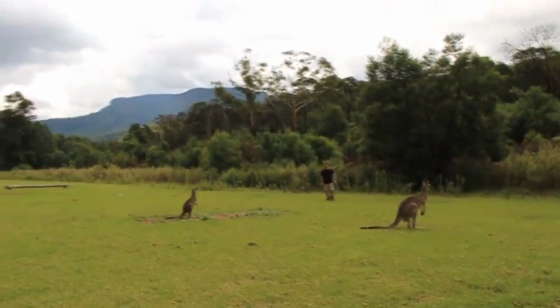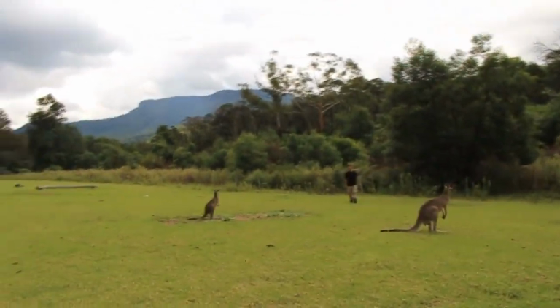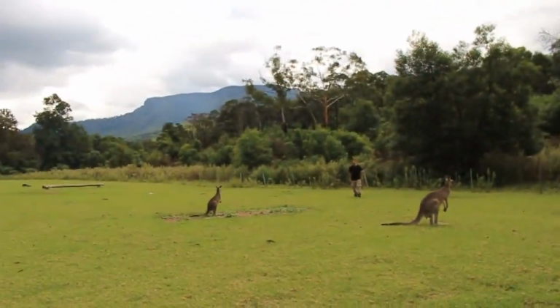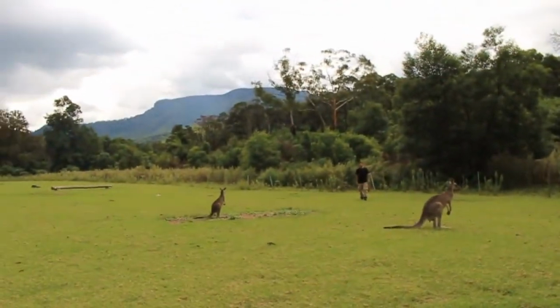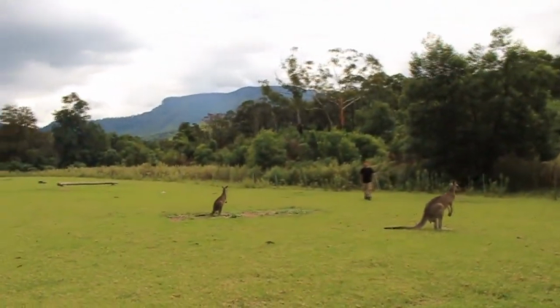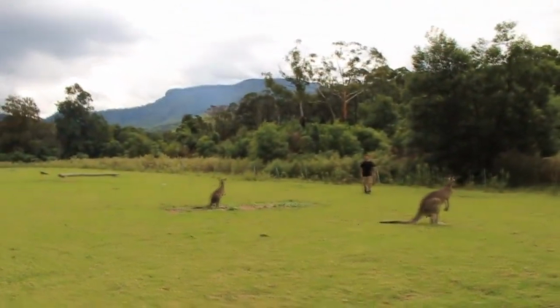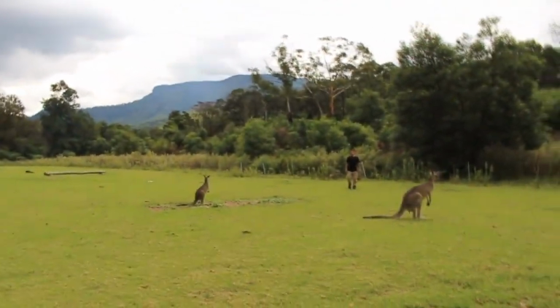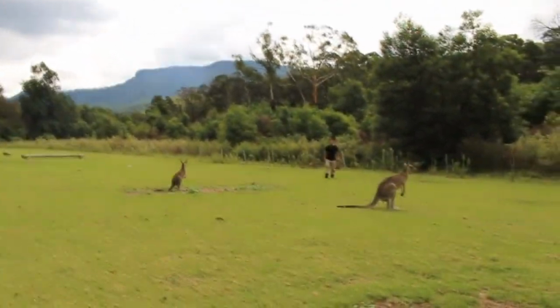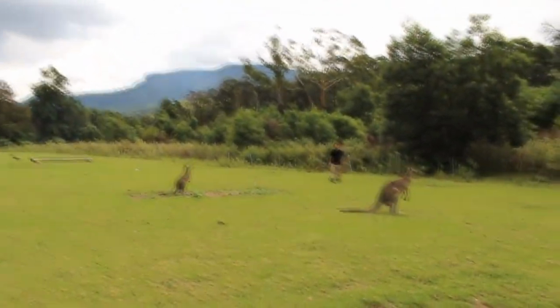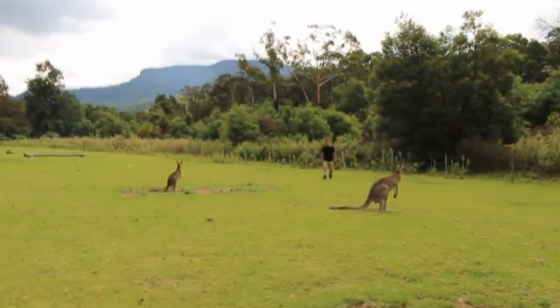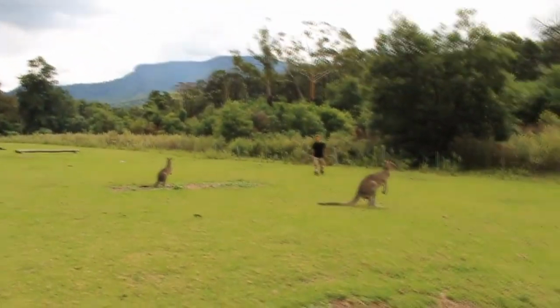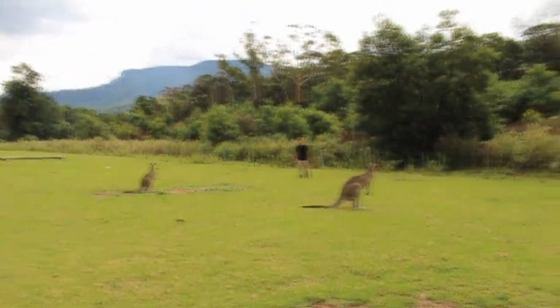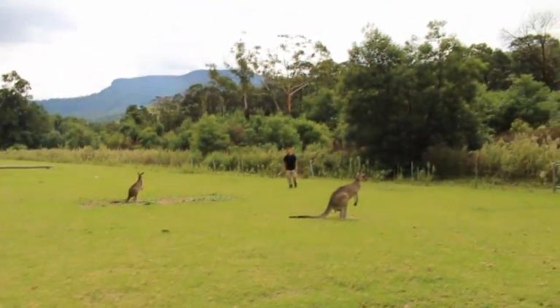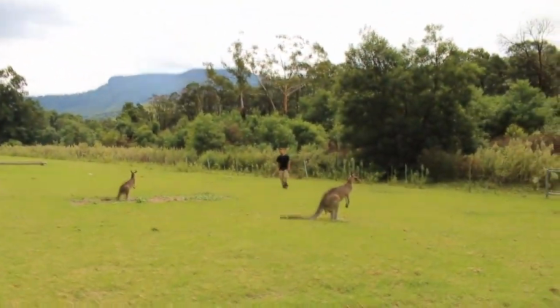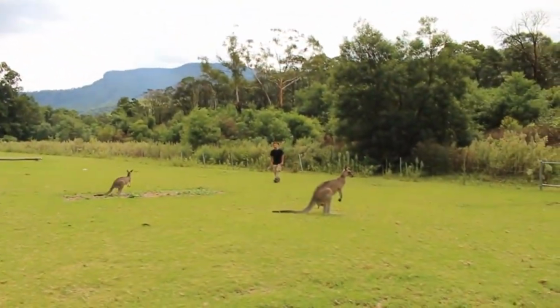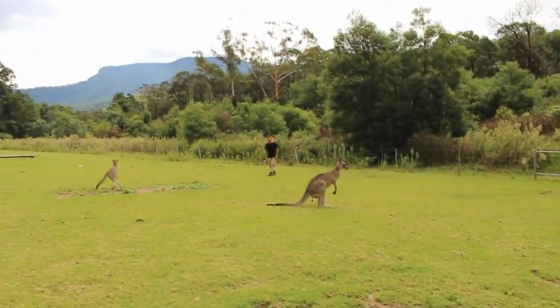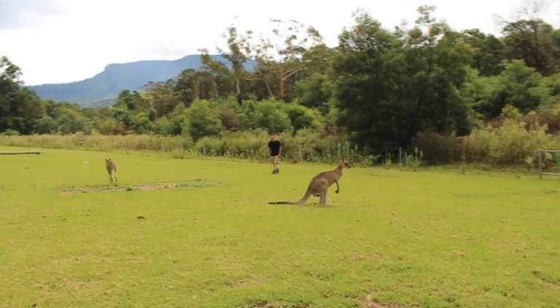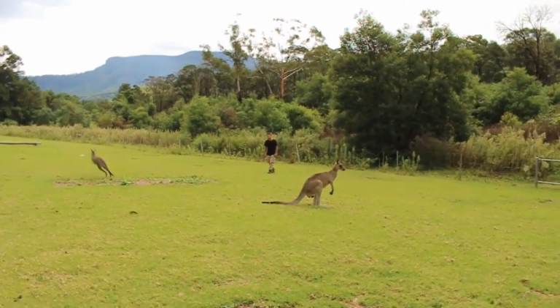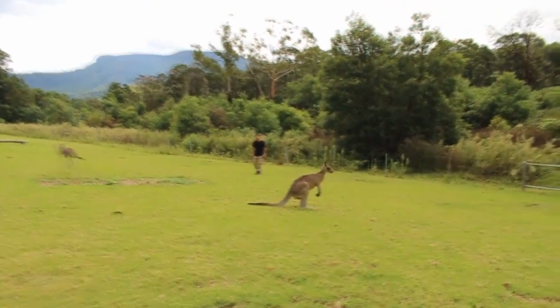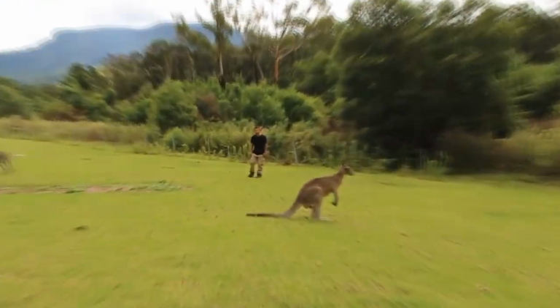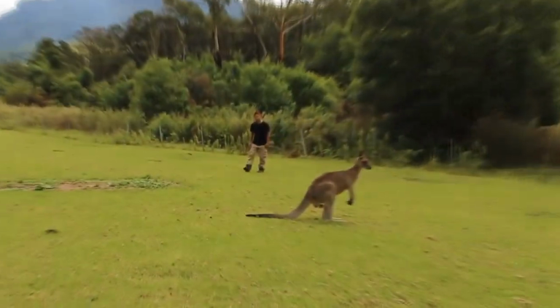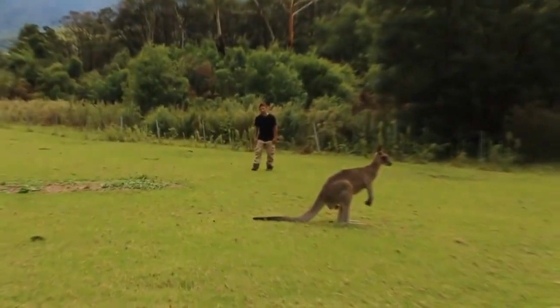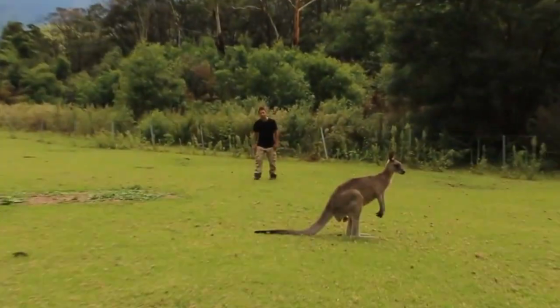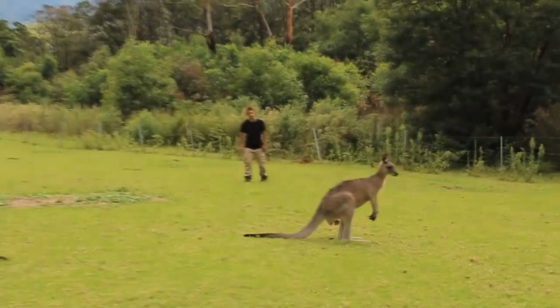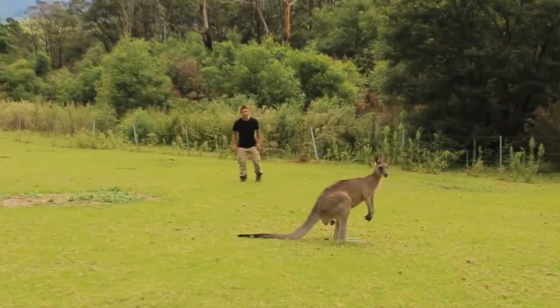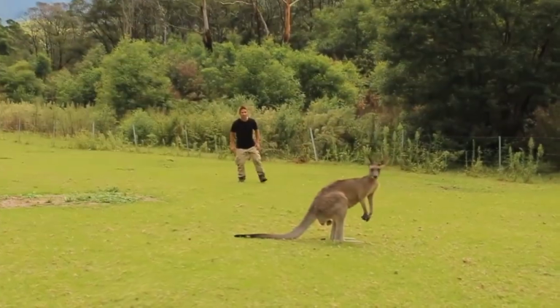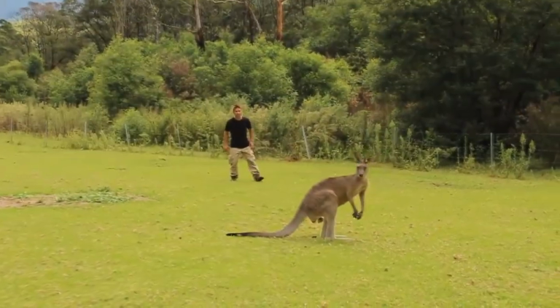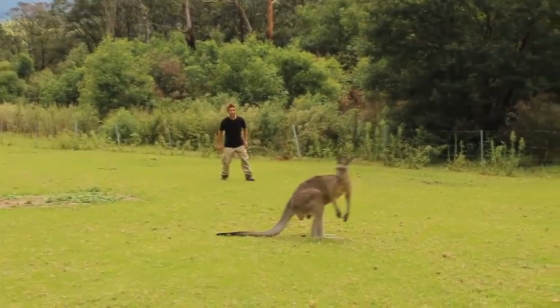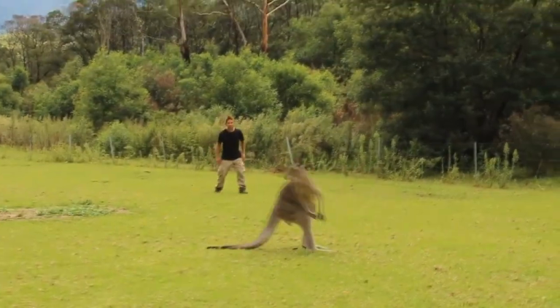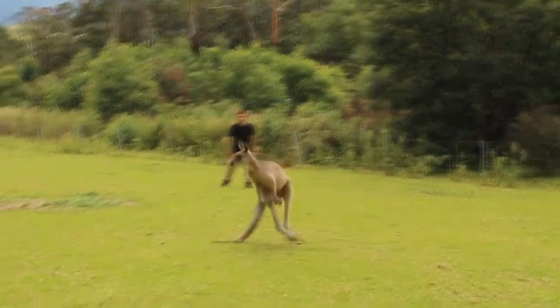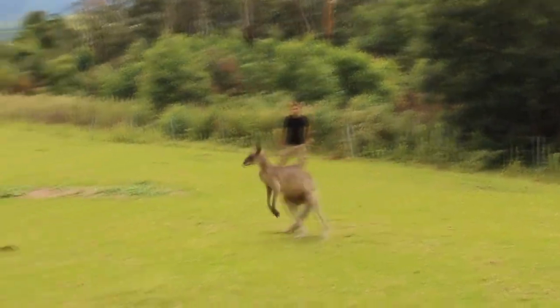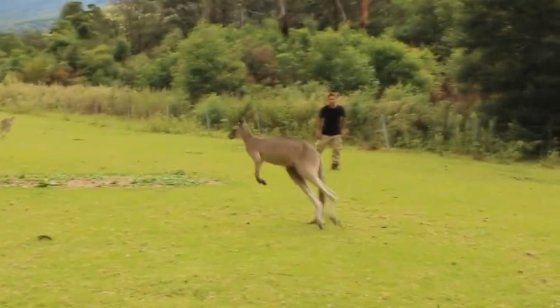Hey guys, in this episode we are heading down under to find all kinds of cool animals. Get ready for this!